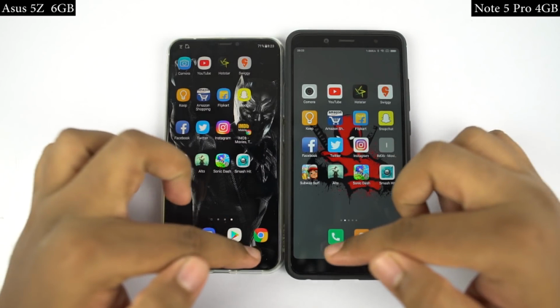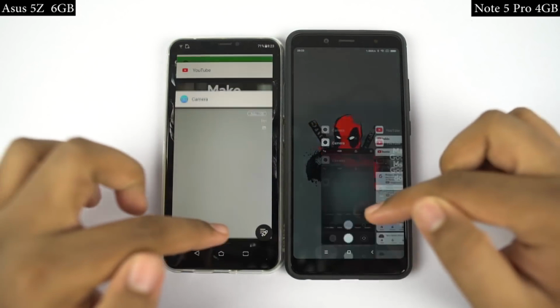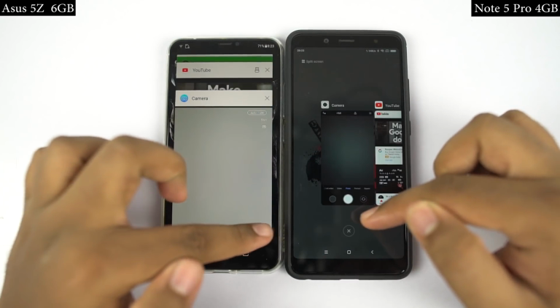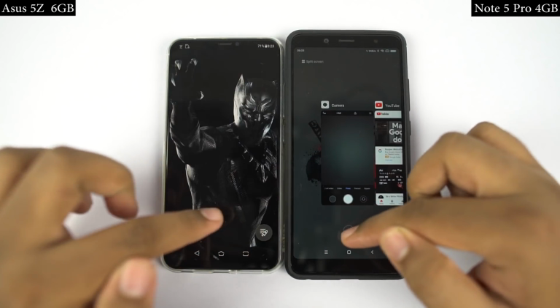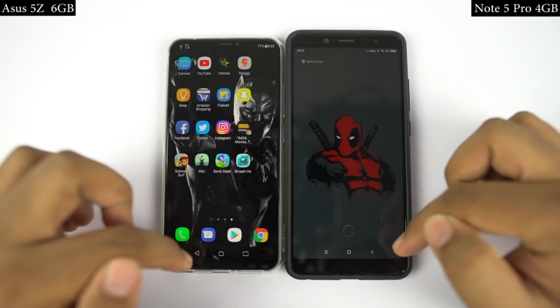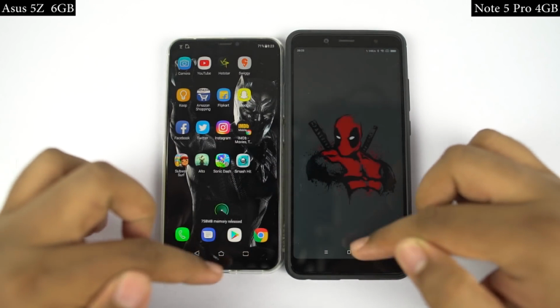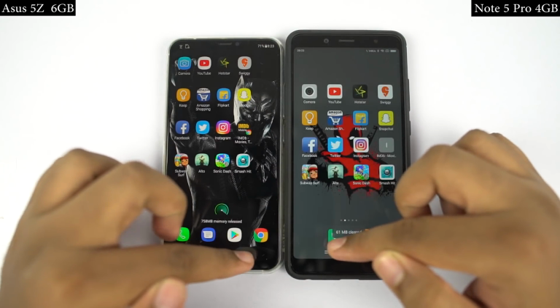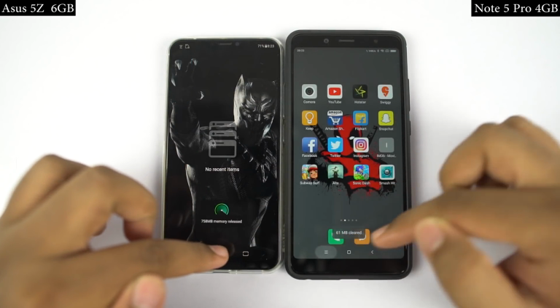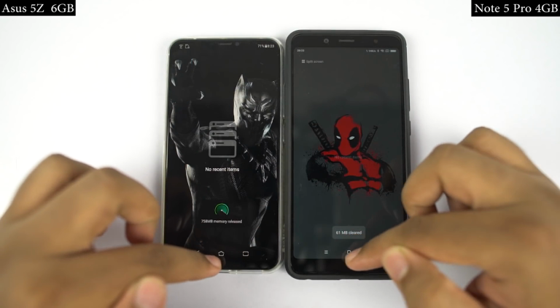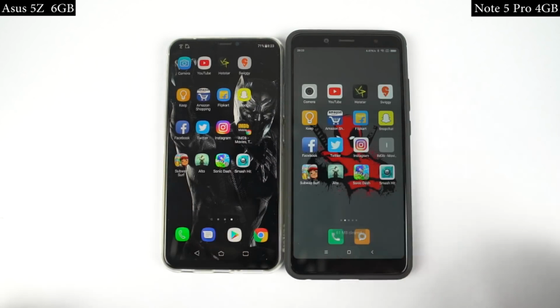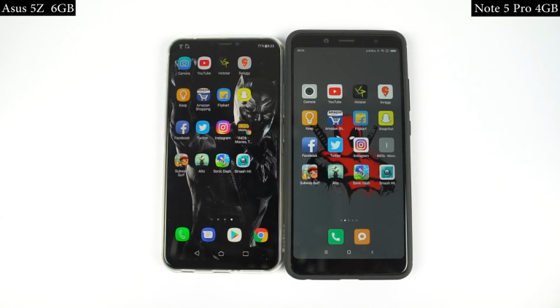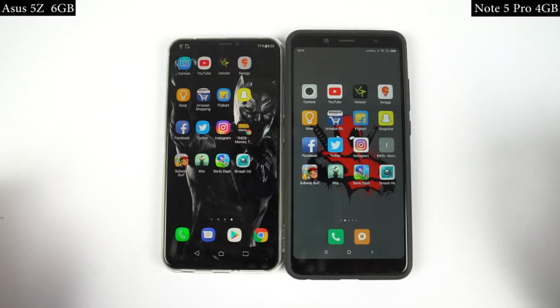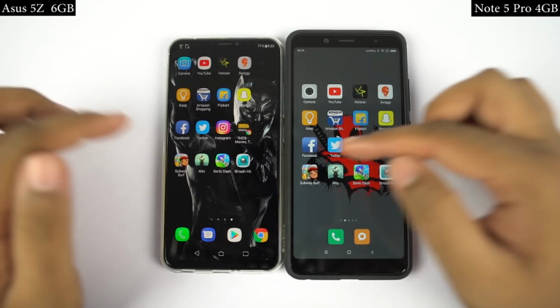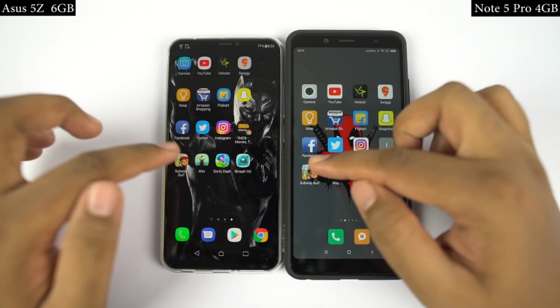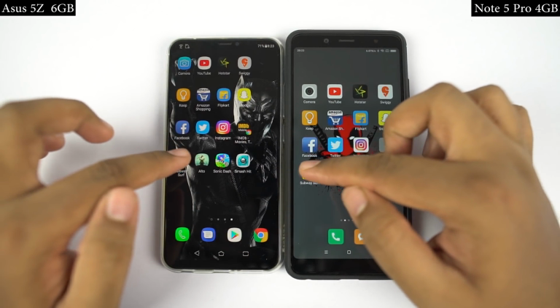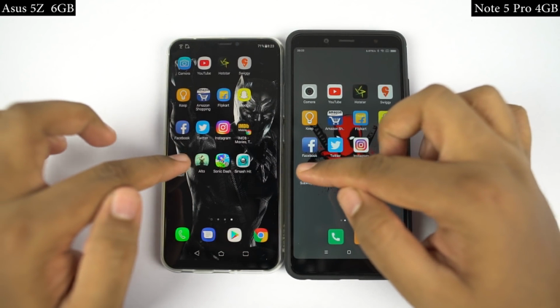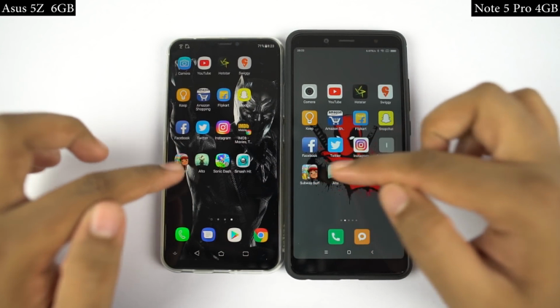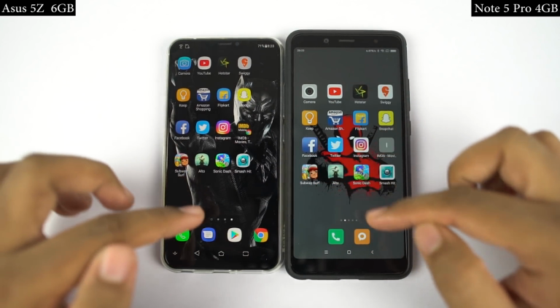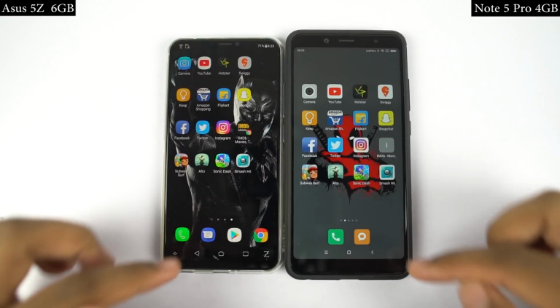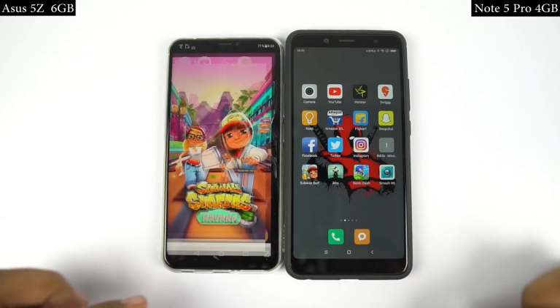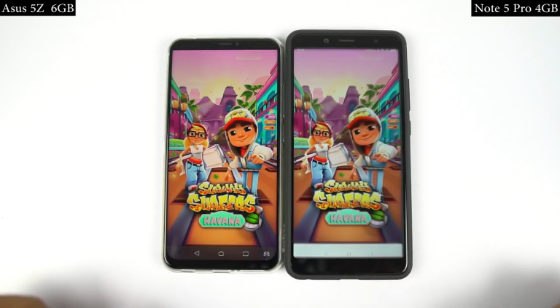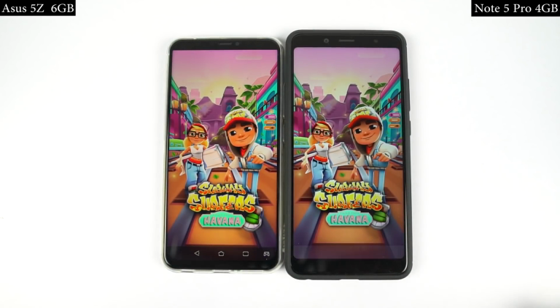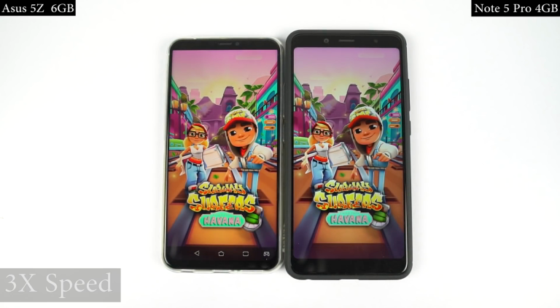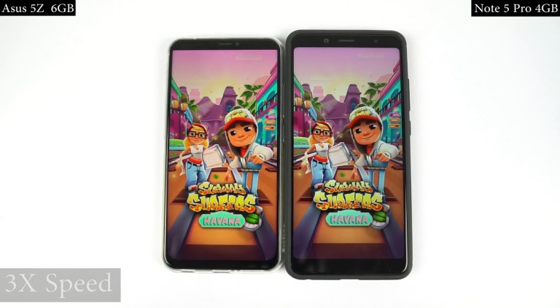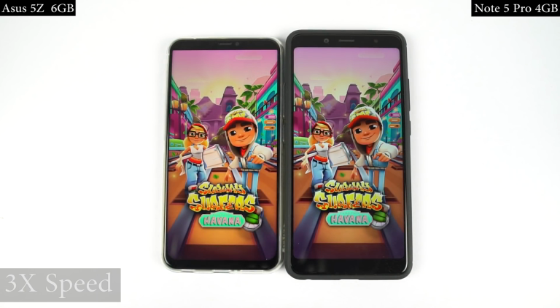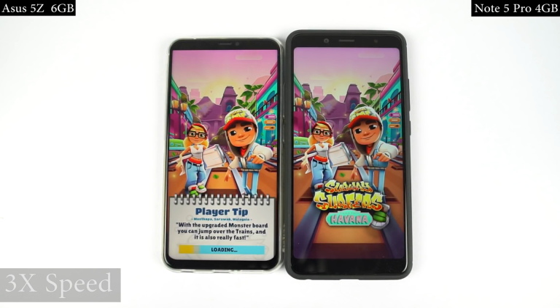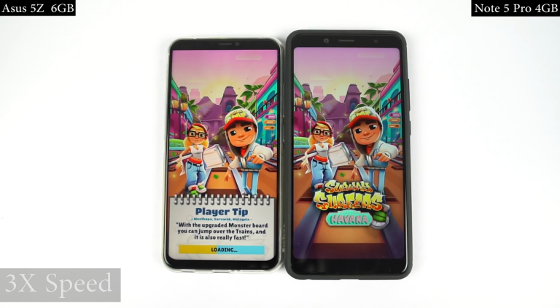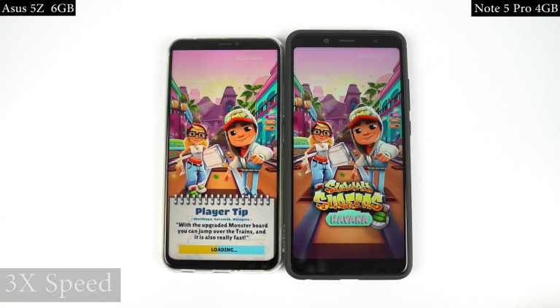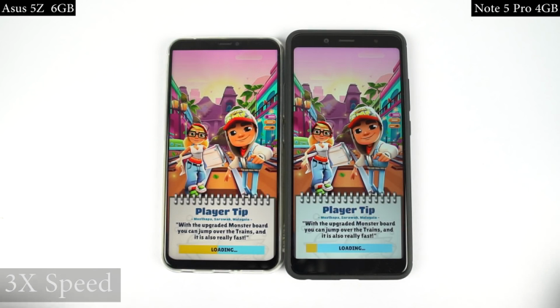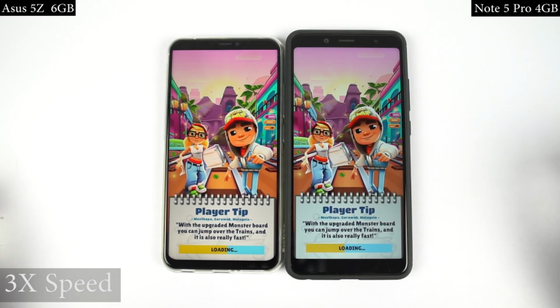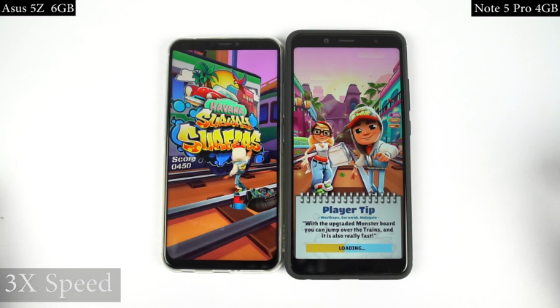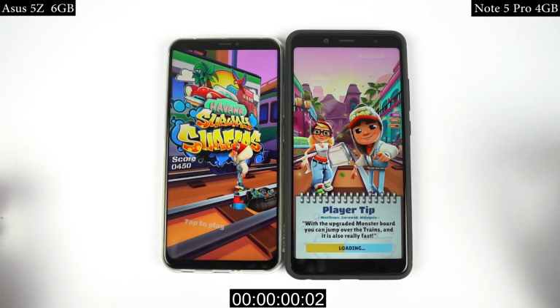Now for the final speed test, I'll open the last 4 games on both phones at the same time, and you can see which phone opens them faster.